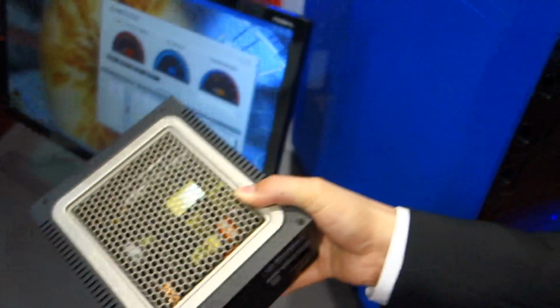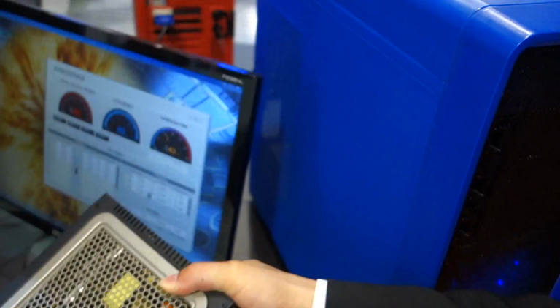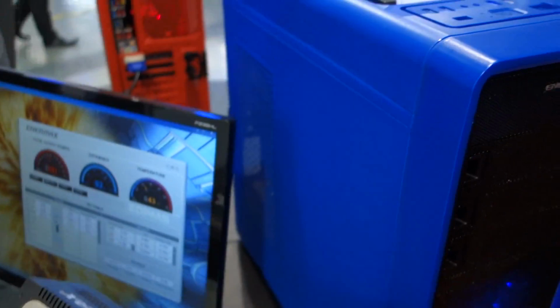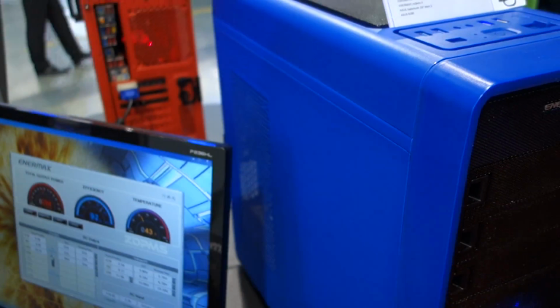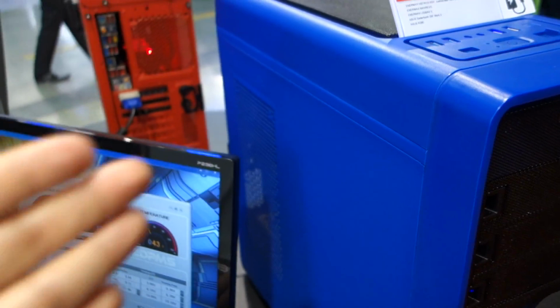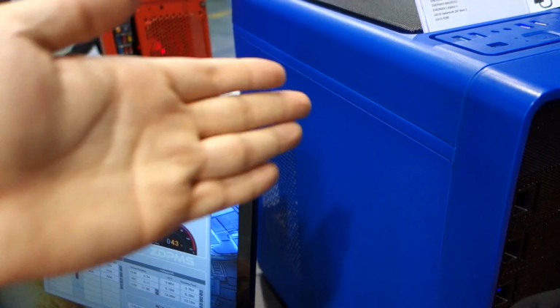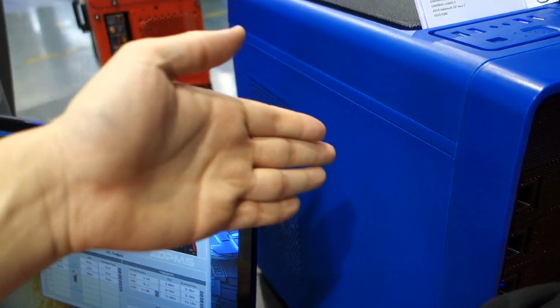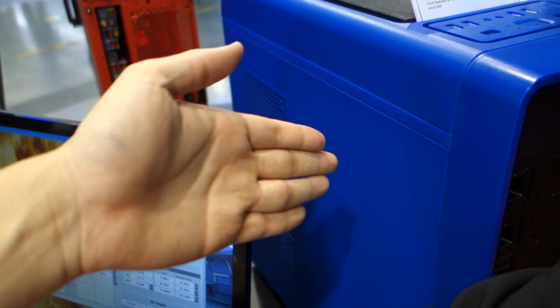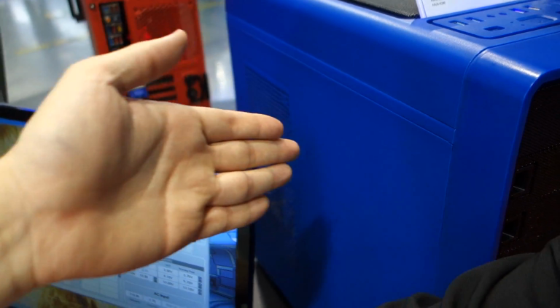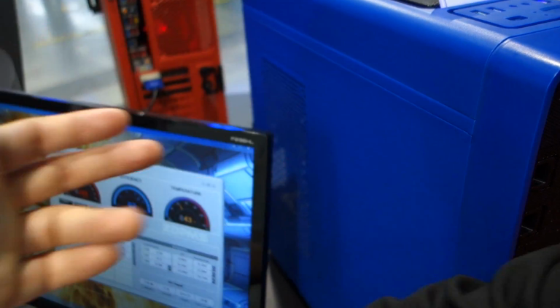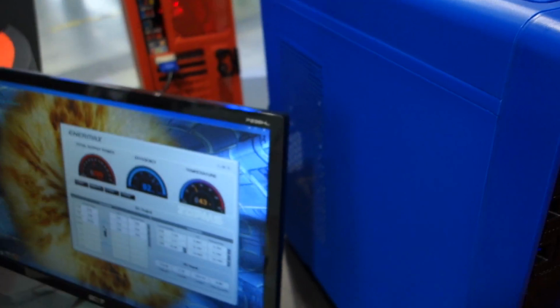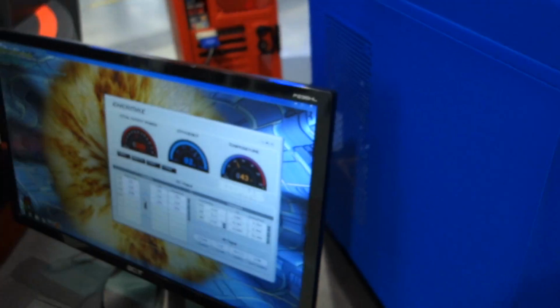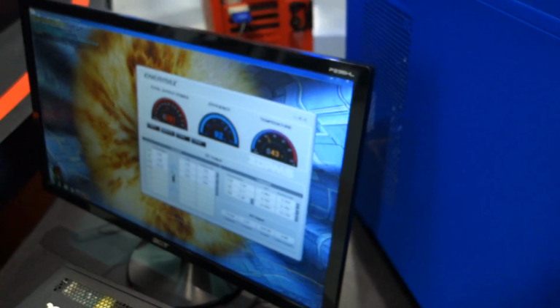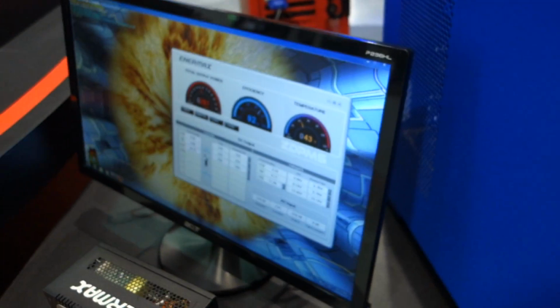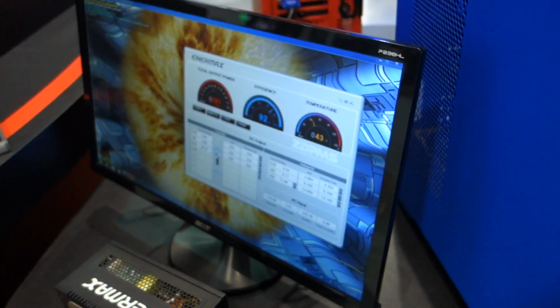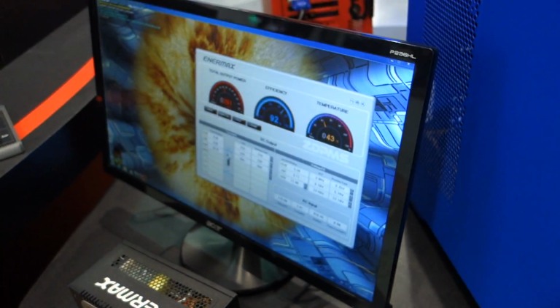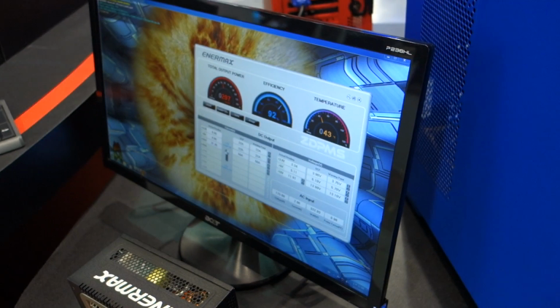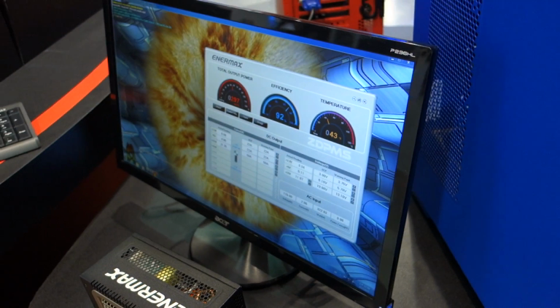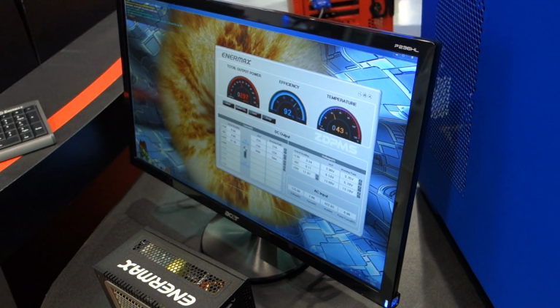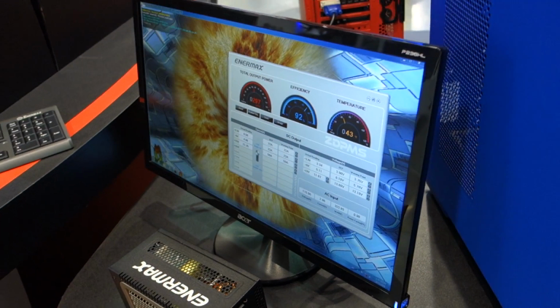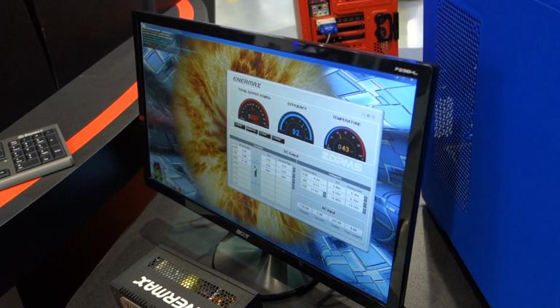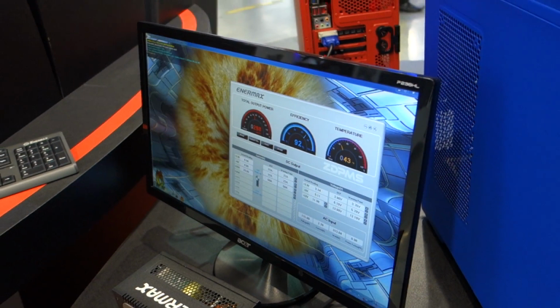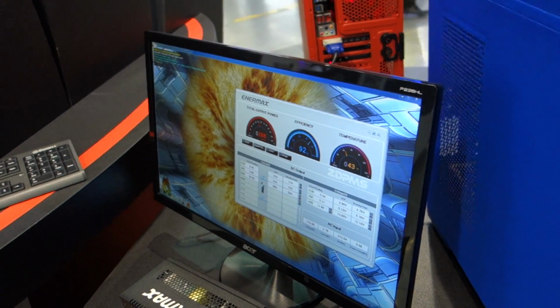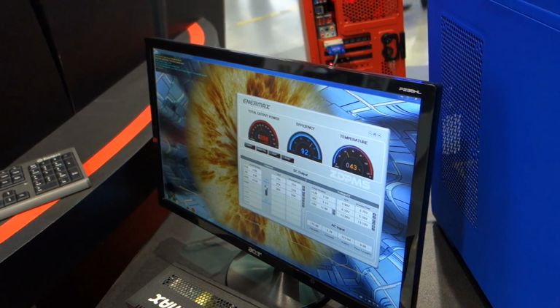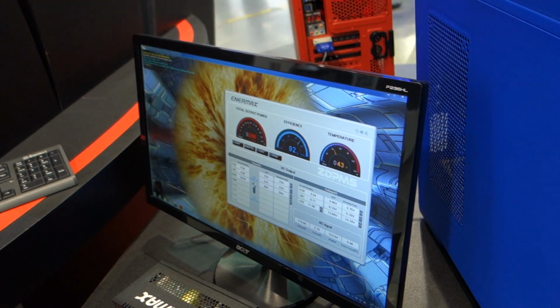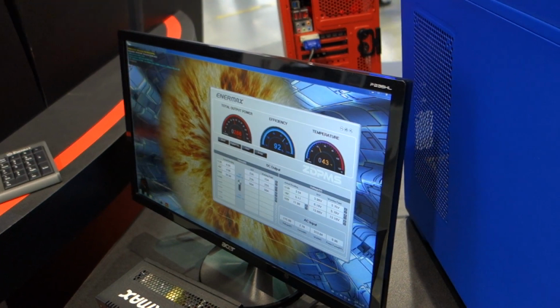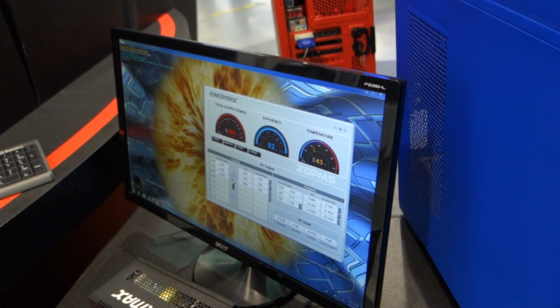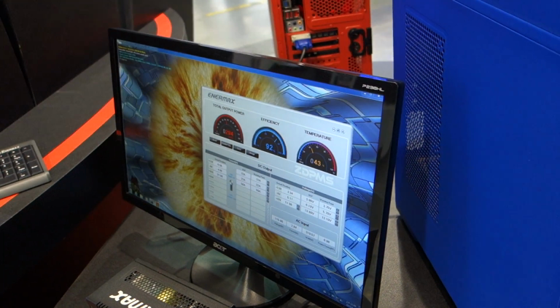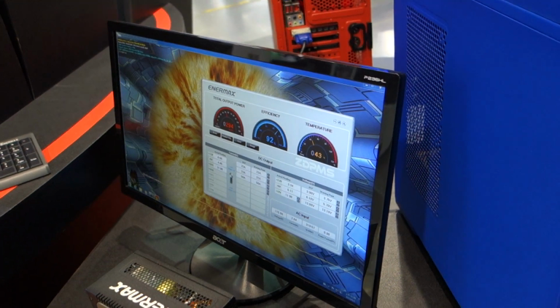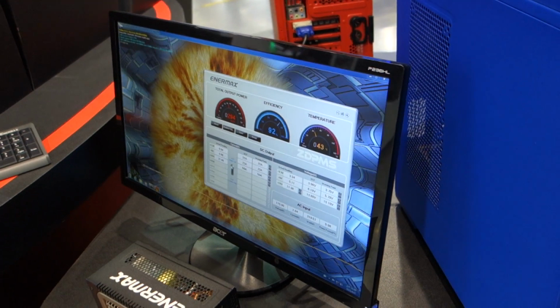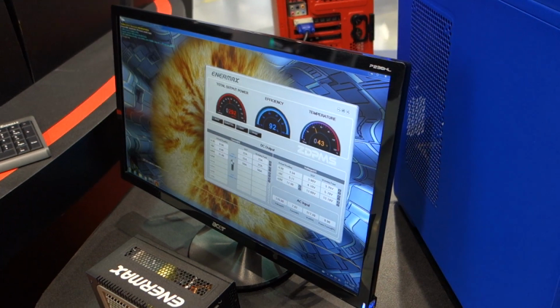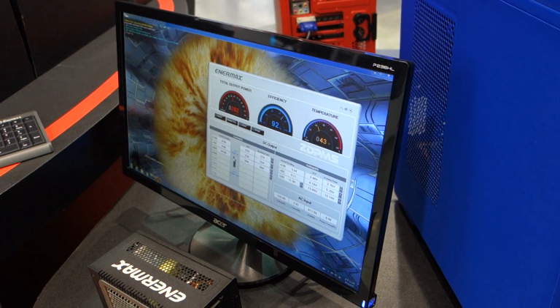Right now you have it running in this system right here, and it's going about 43 degrees C, which is about 109 degrees Fahrenheit. That's correct.